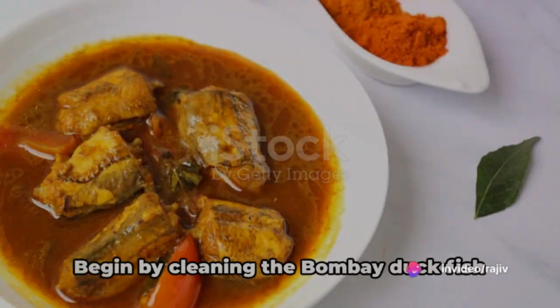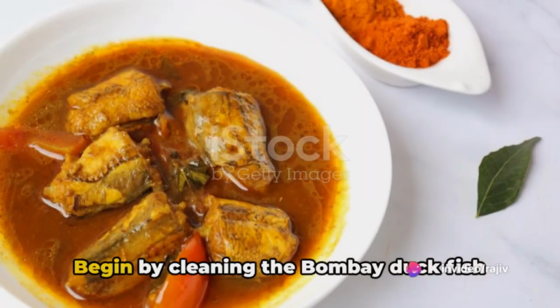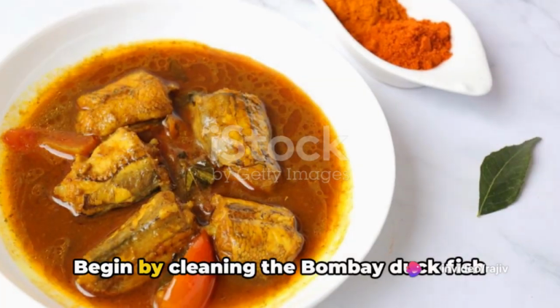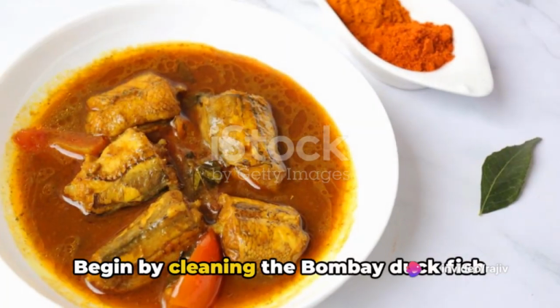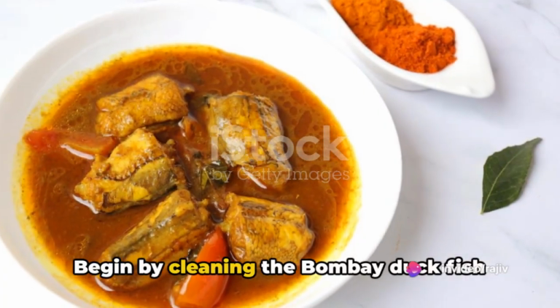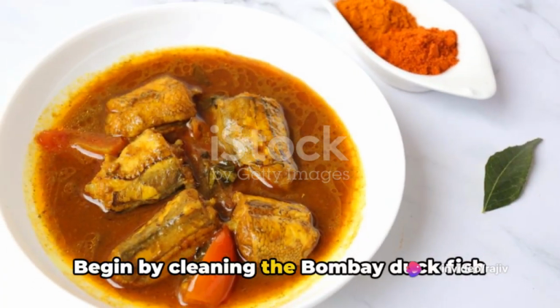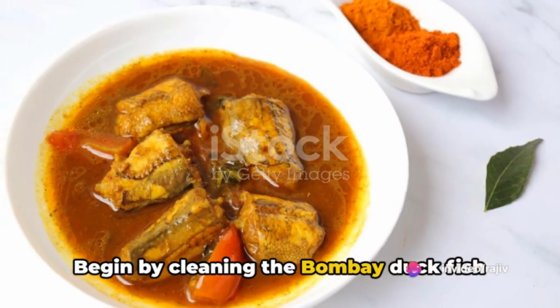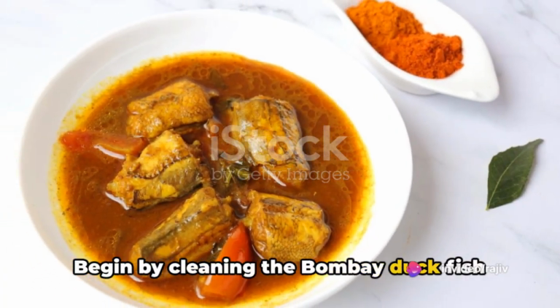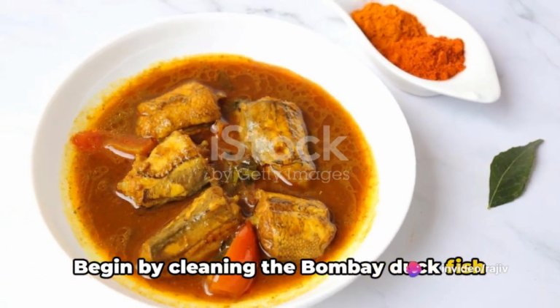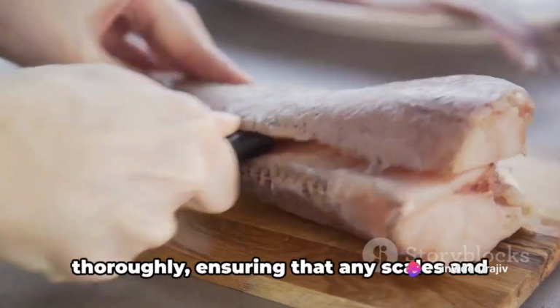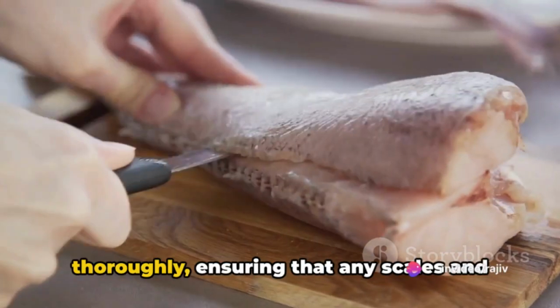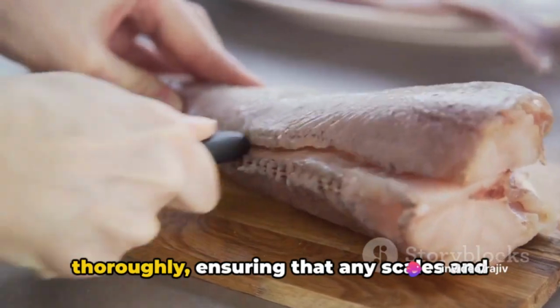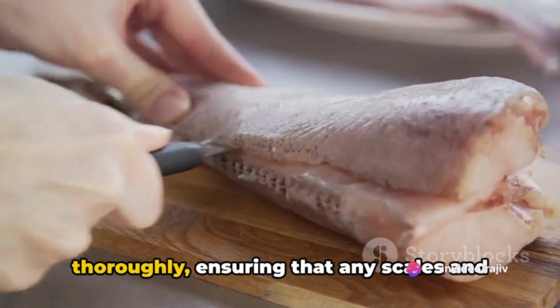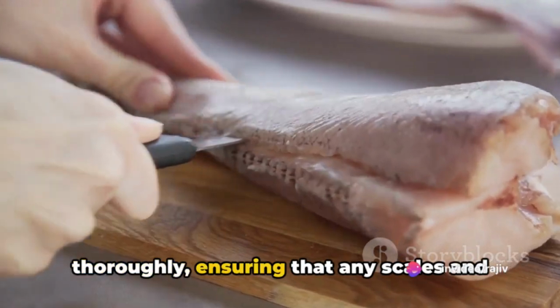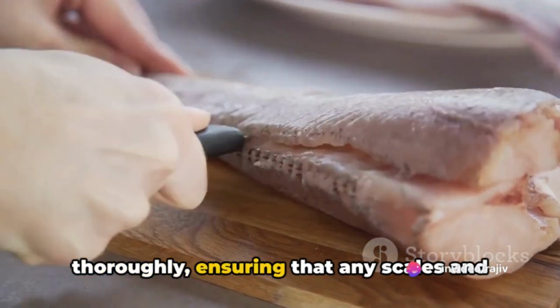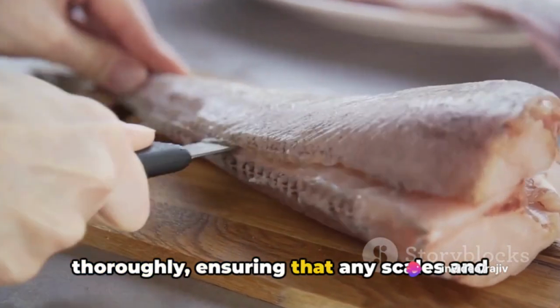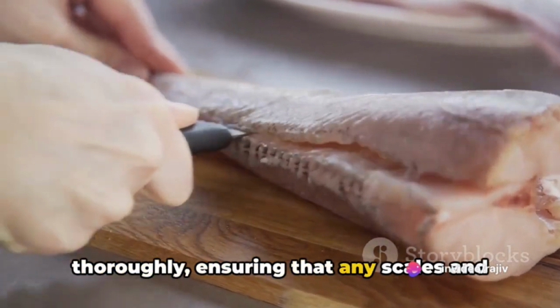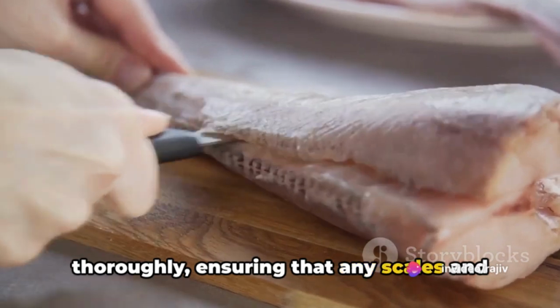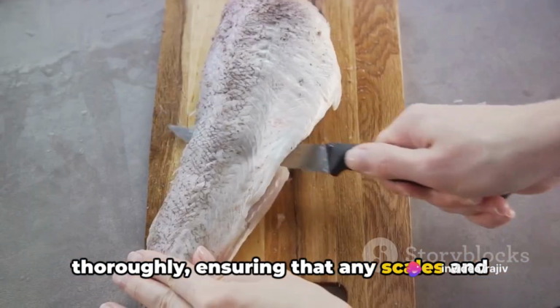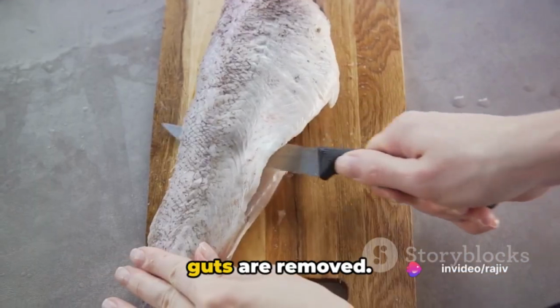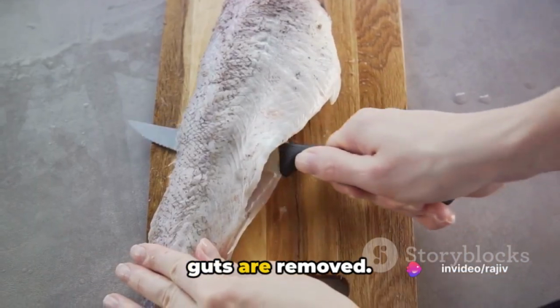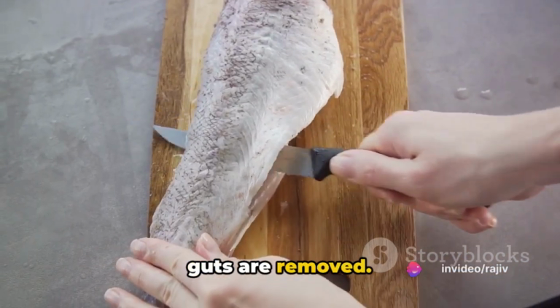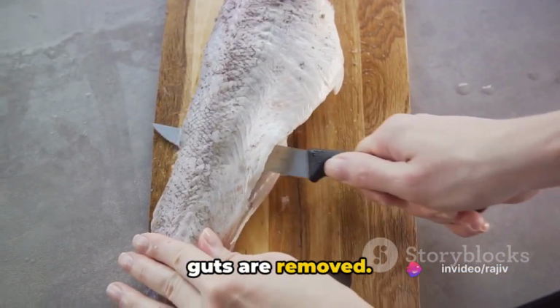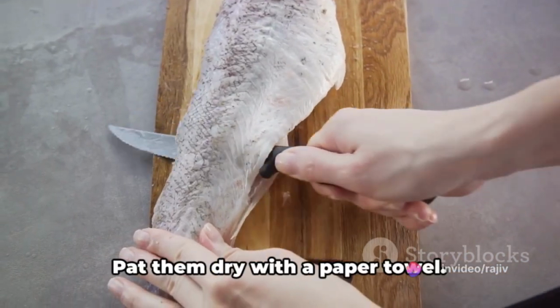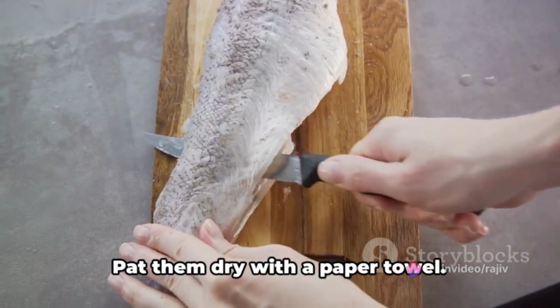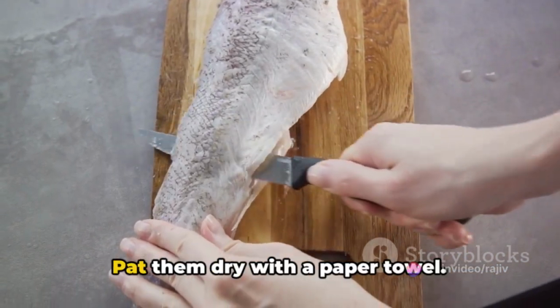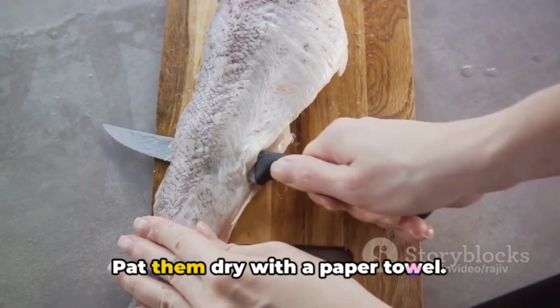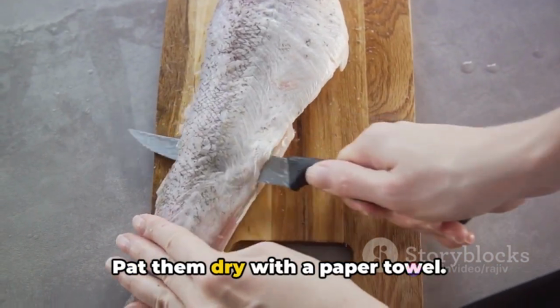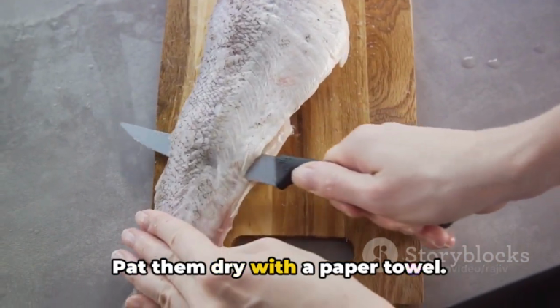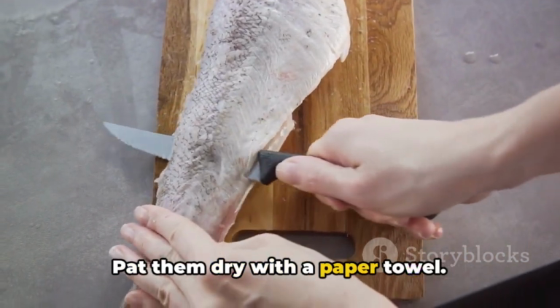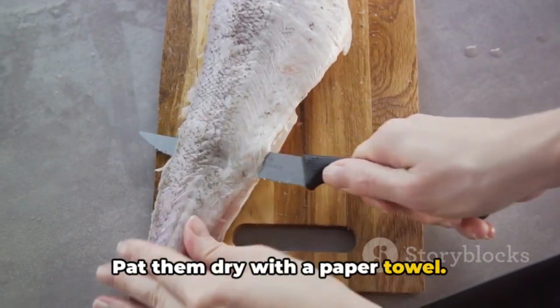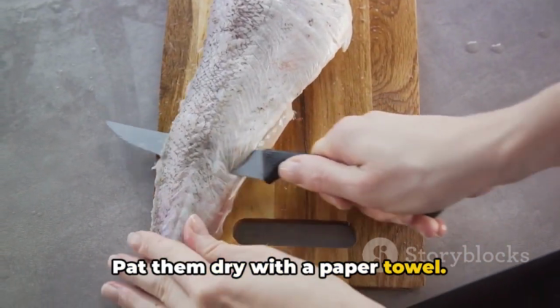Begin by cleaning the Bombay duck fish thoroughly, ensuring that any scales and guts are removed. Pat them dry with a paper towel.